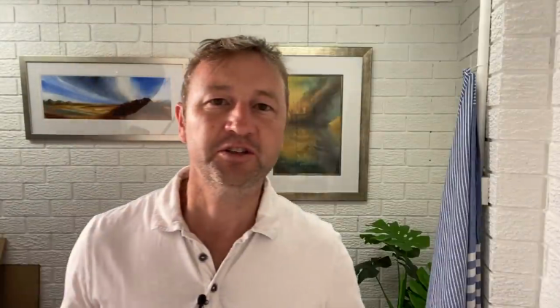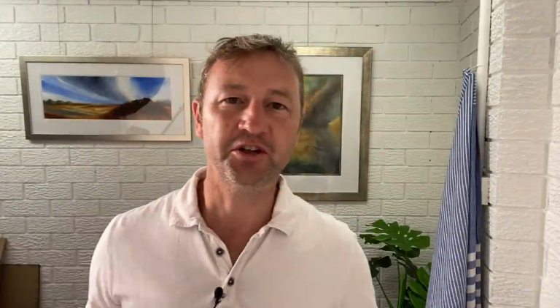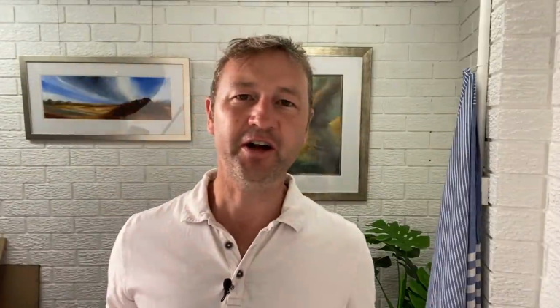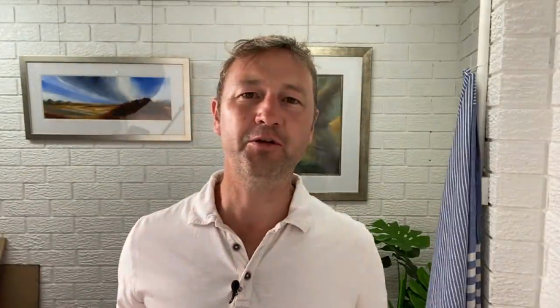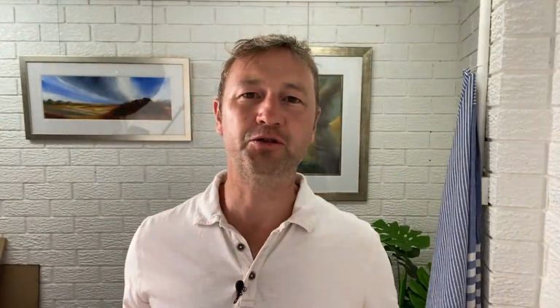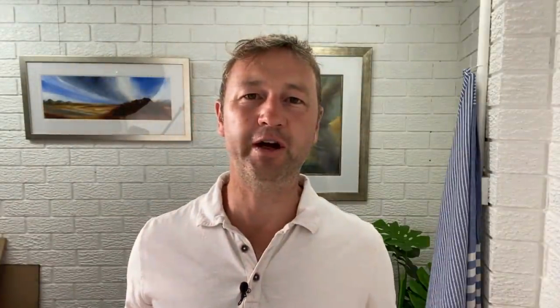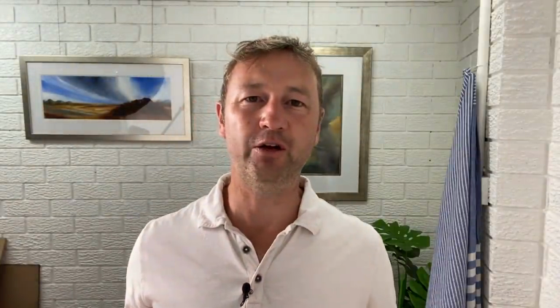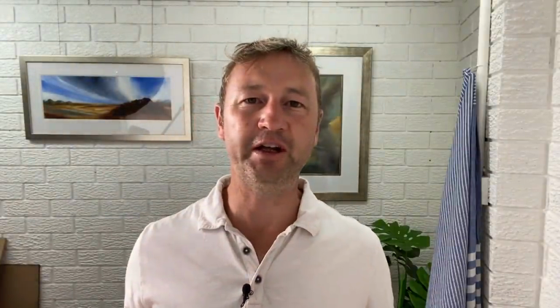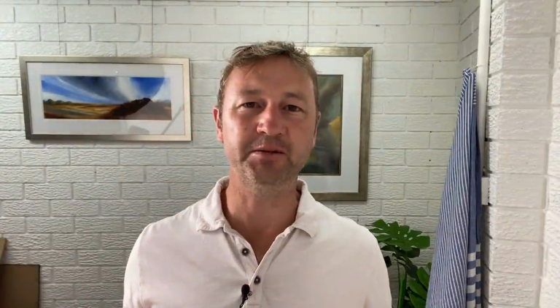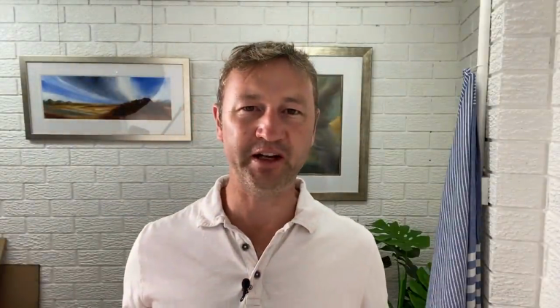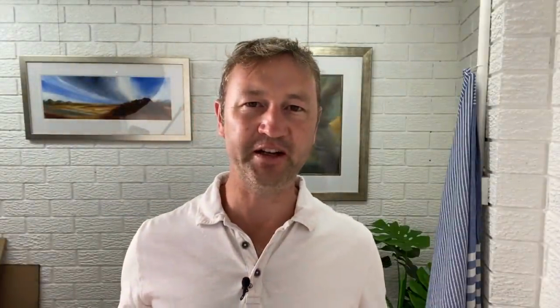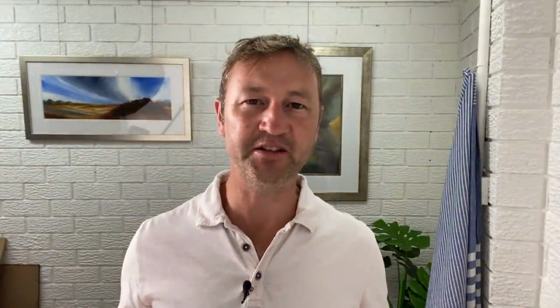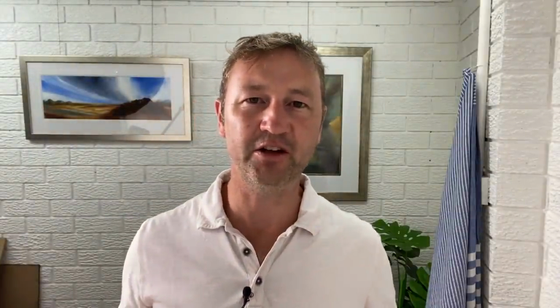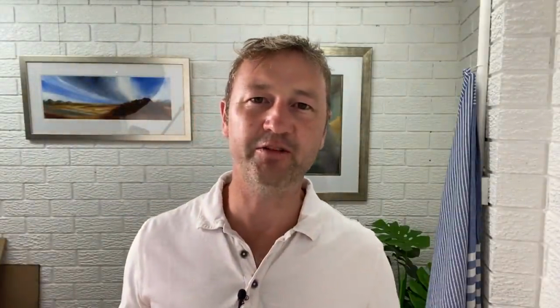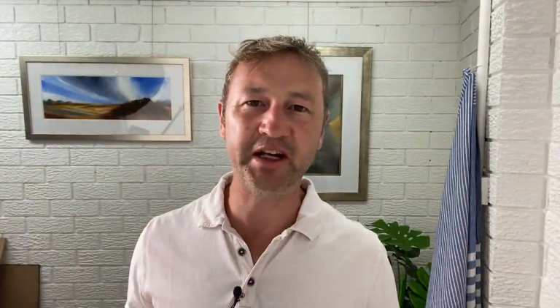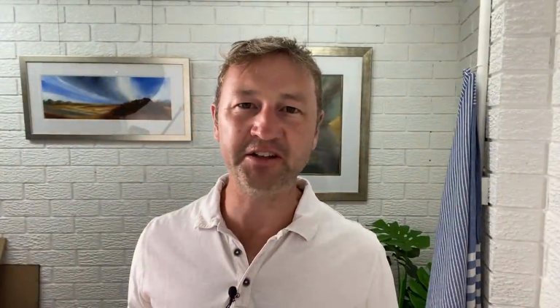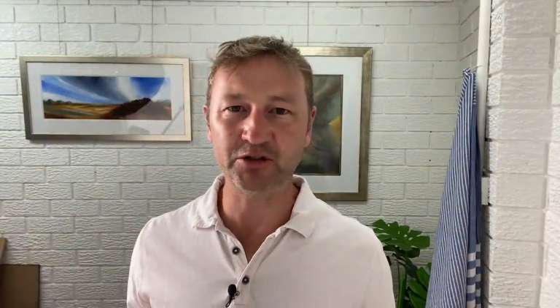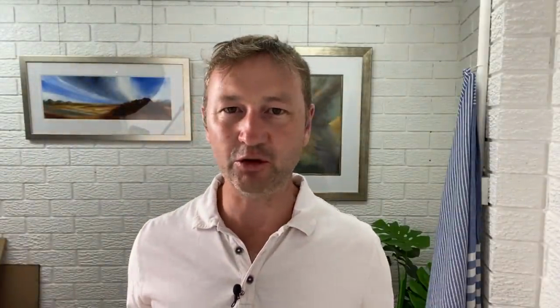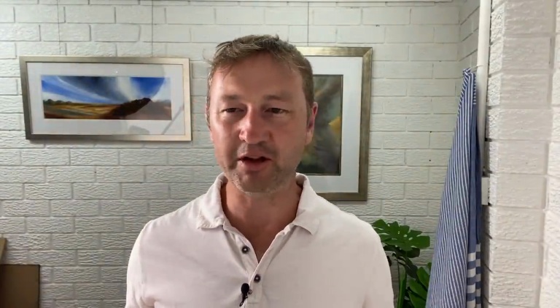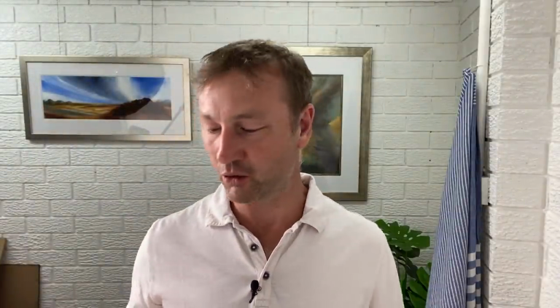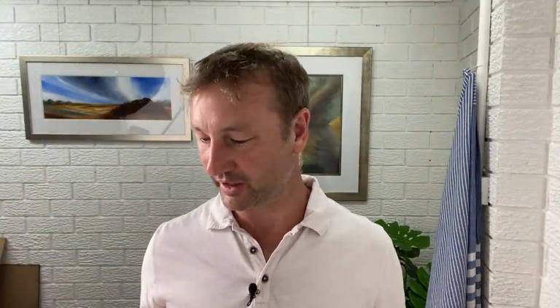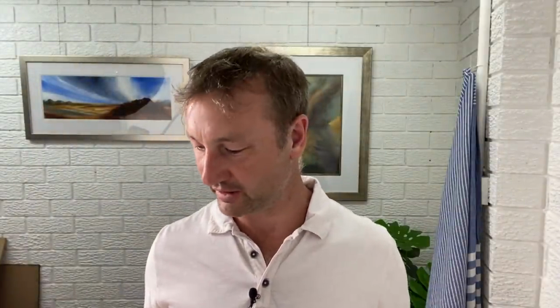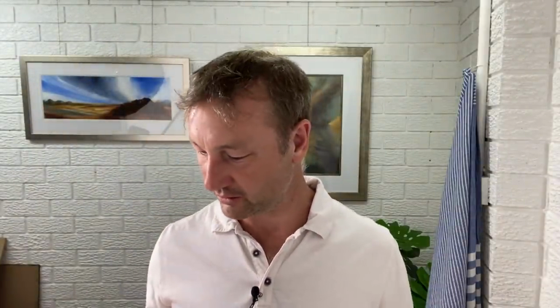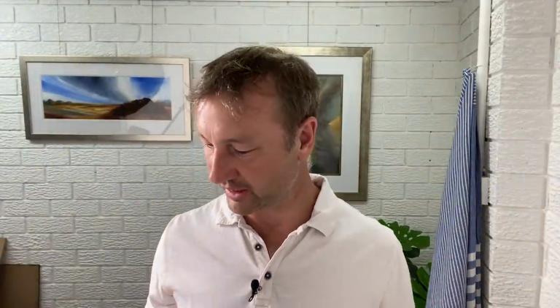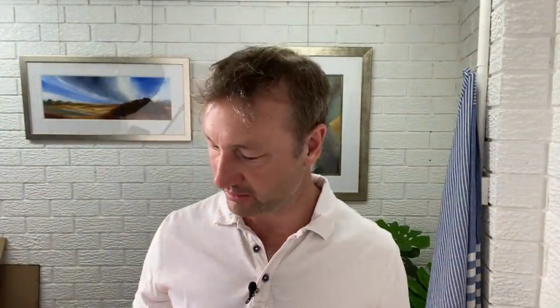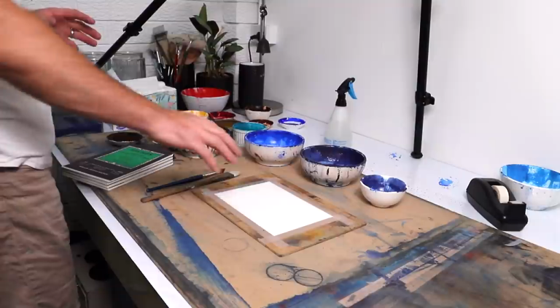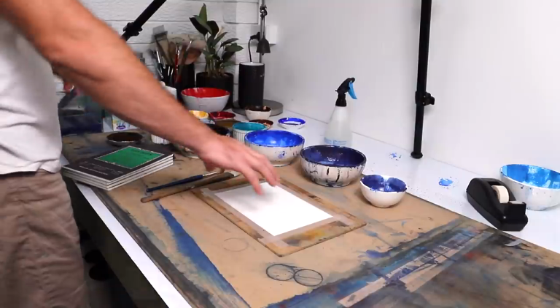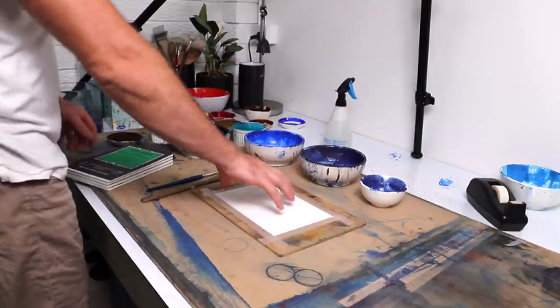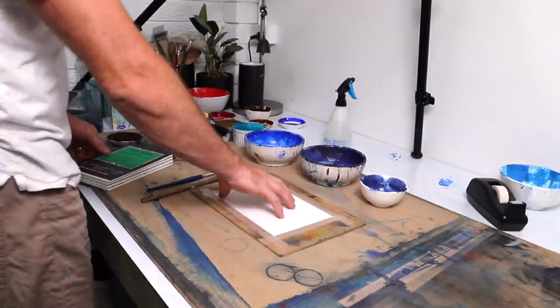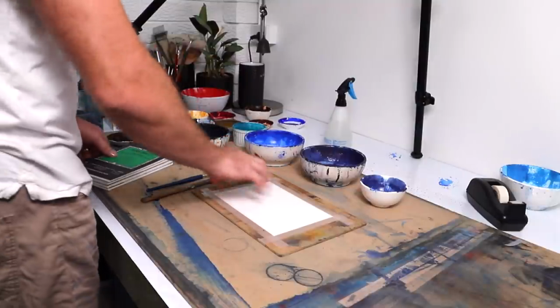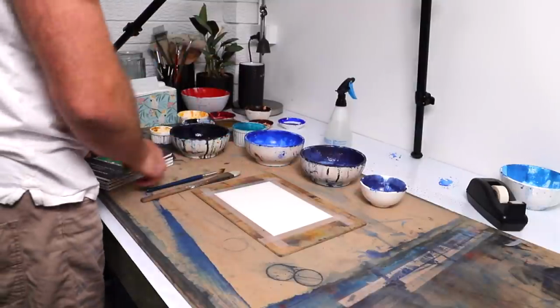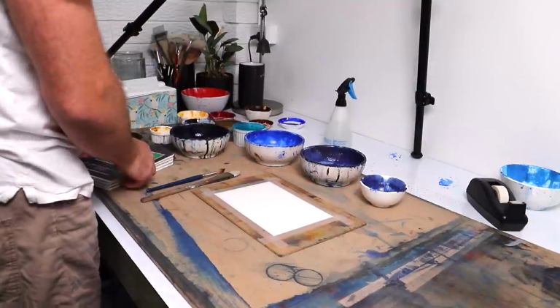Tonight we're going to look at some techniques that a lot of beginners struggle with in watercolour. We're going to be painting on a pretty small scale.